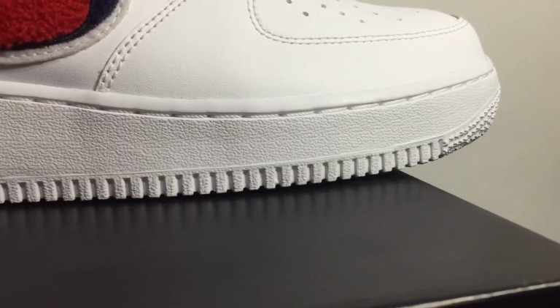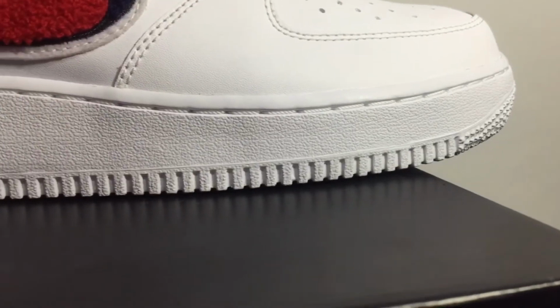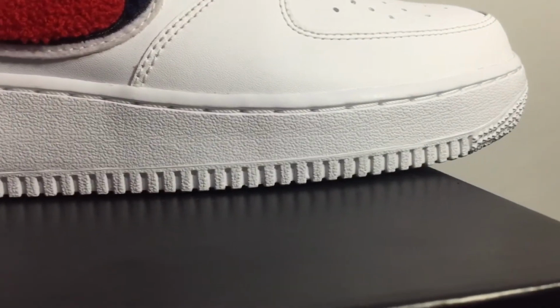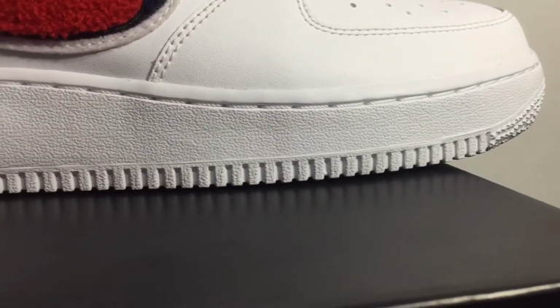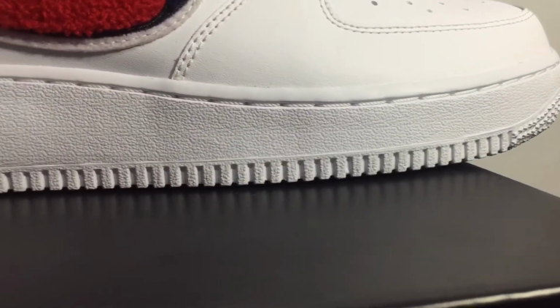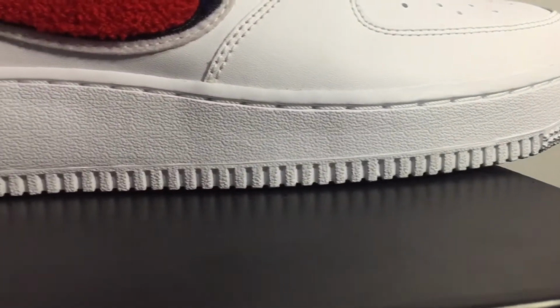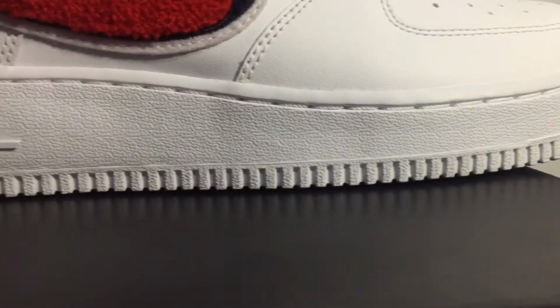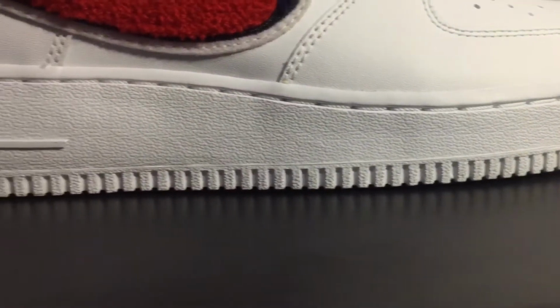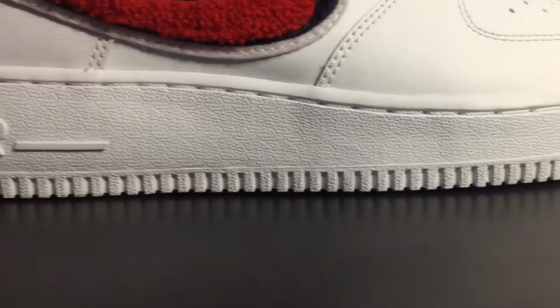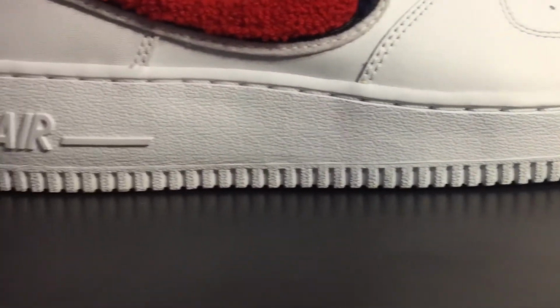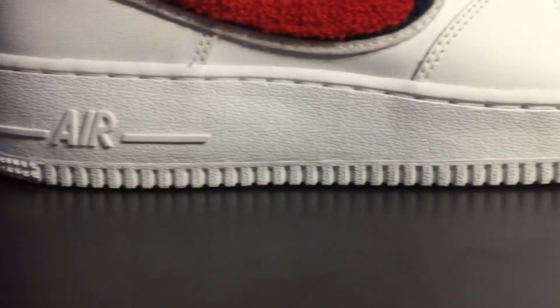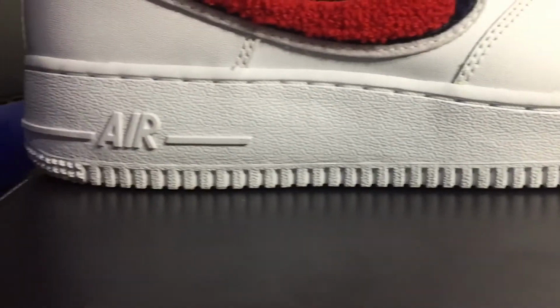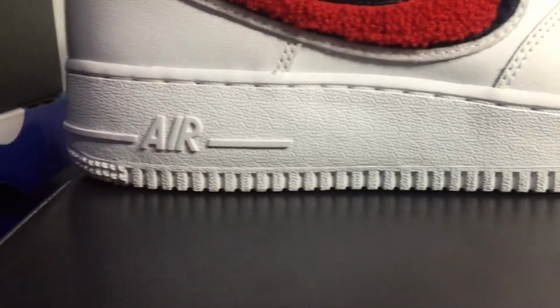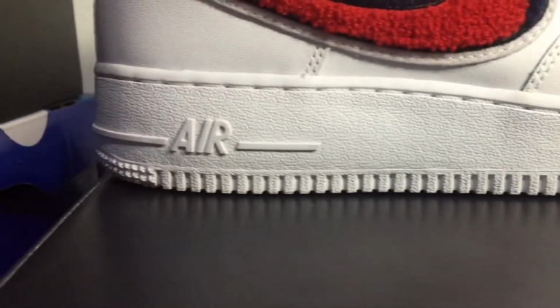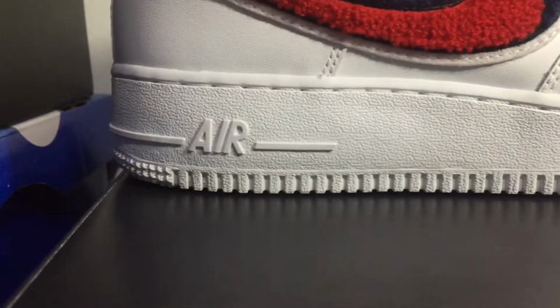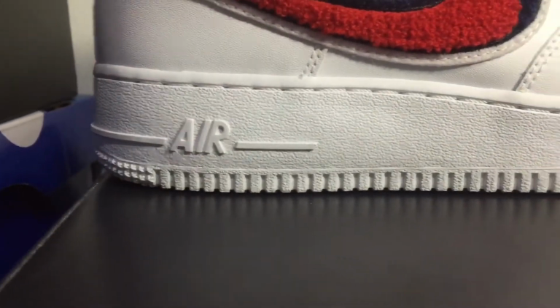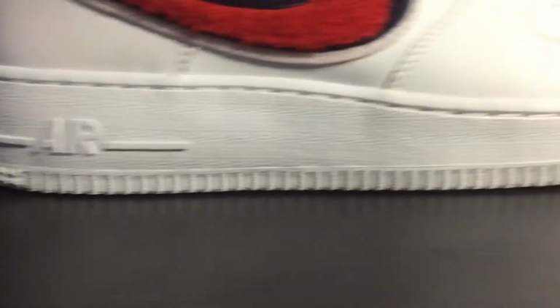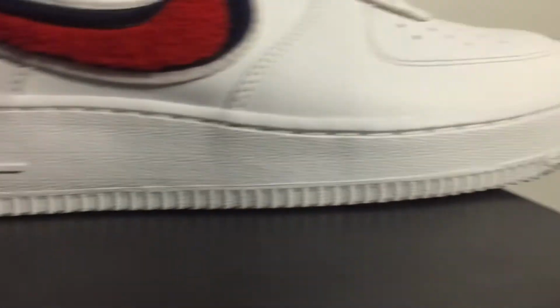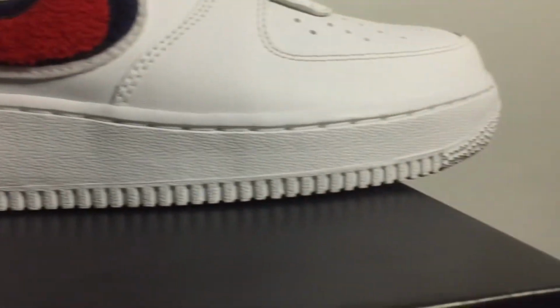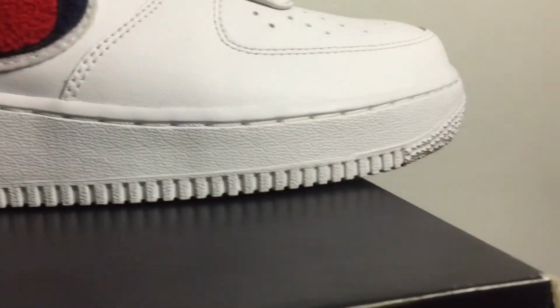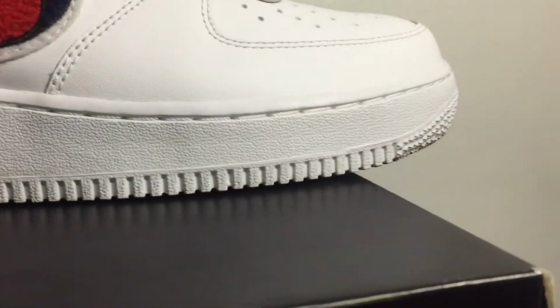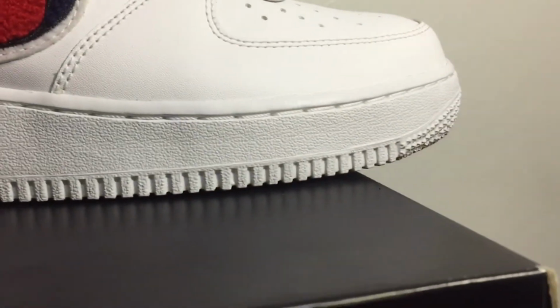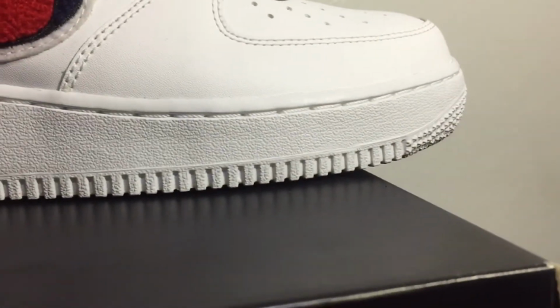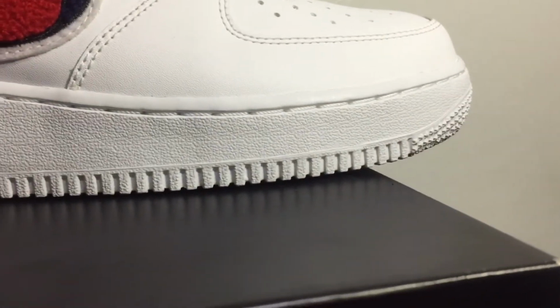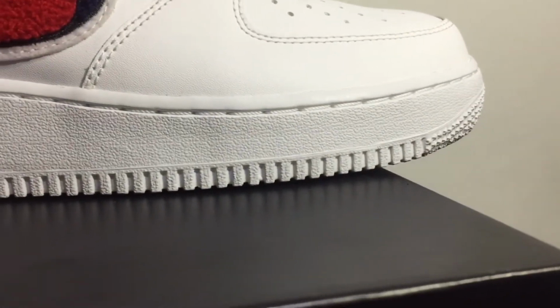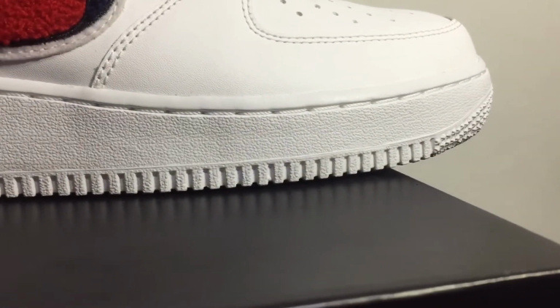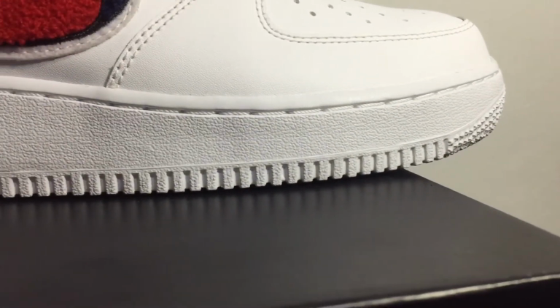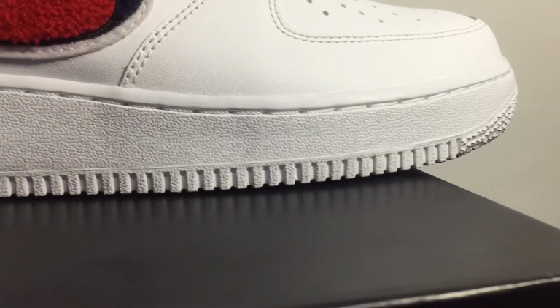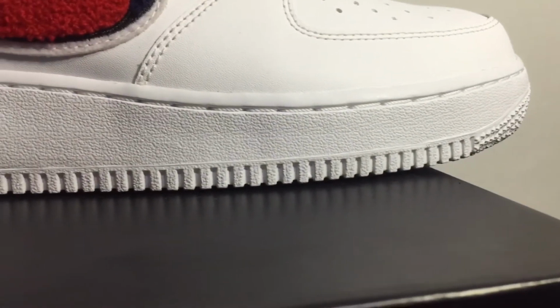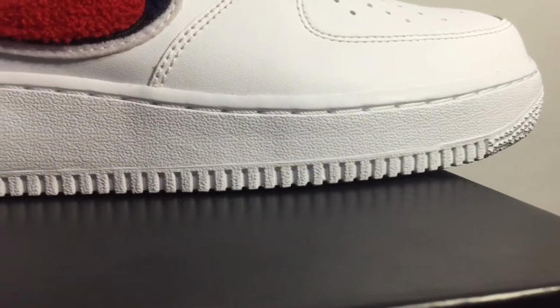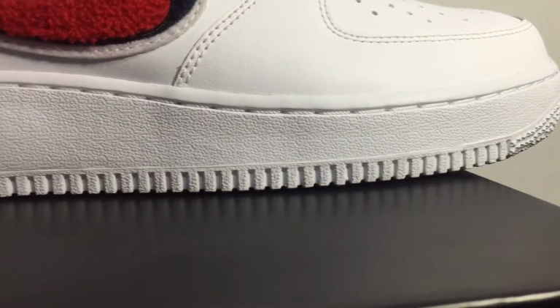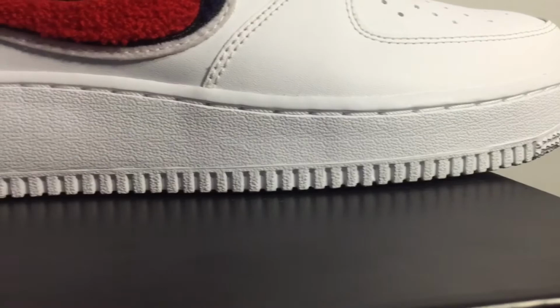Moving on to the midsole — again your classic Air Force One all-white midsole with the Nike Air embossed on the sides.